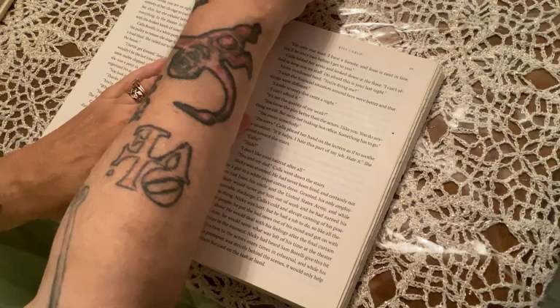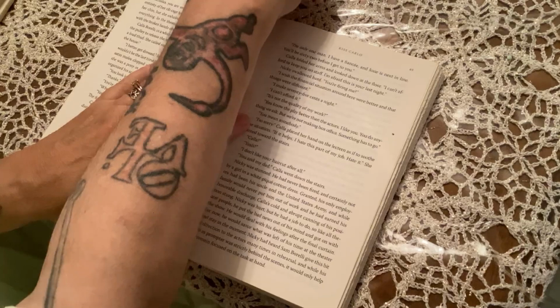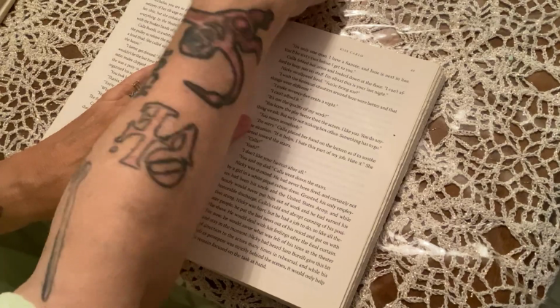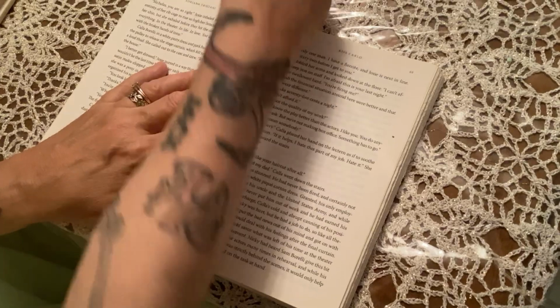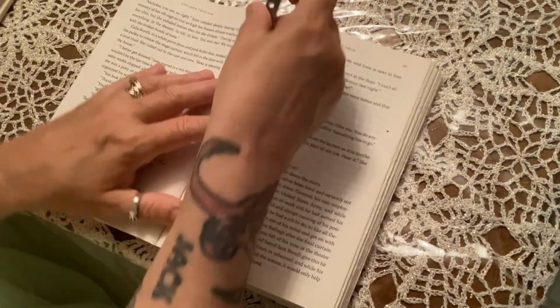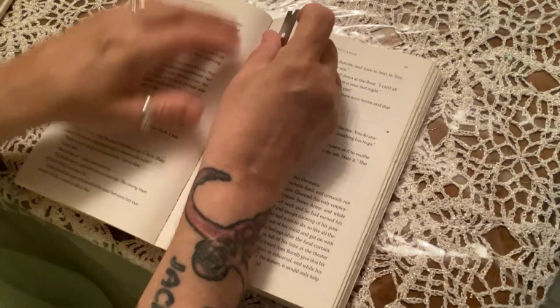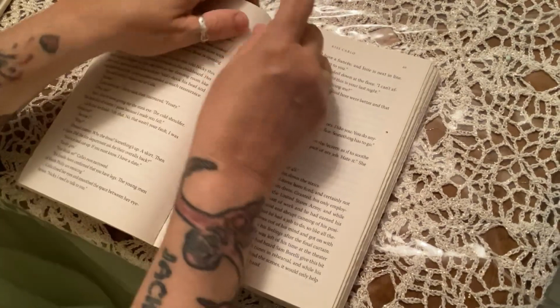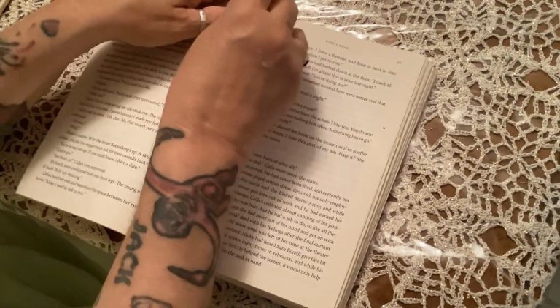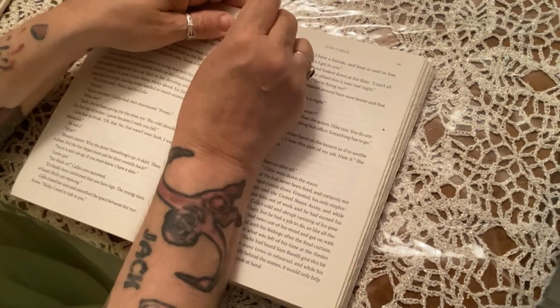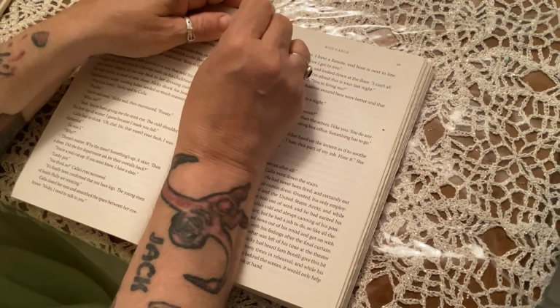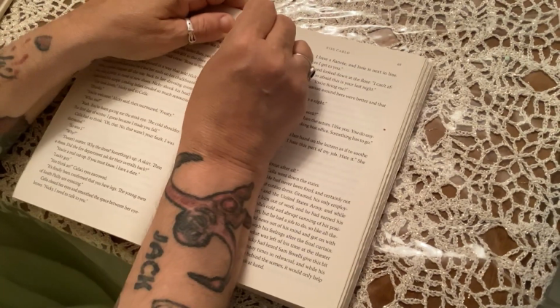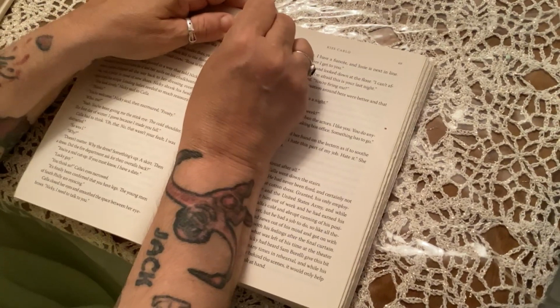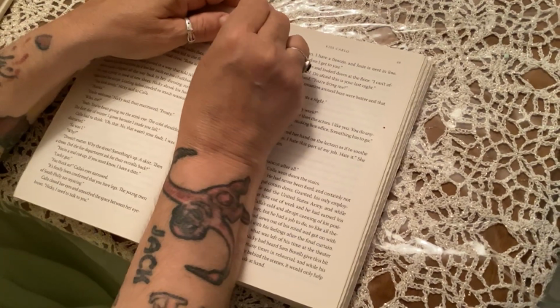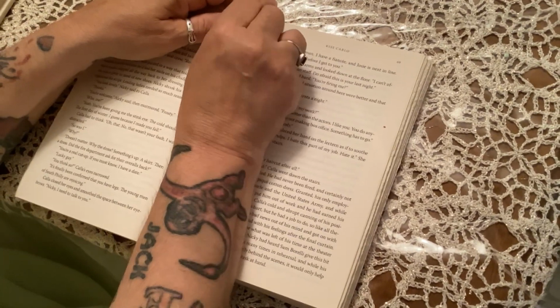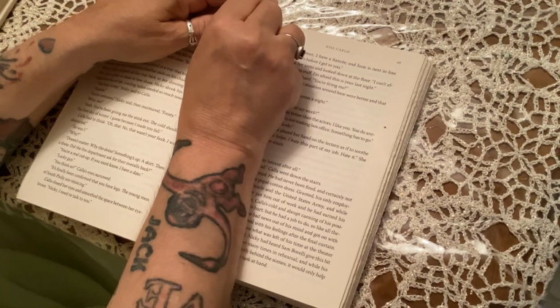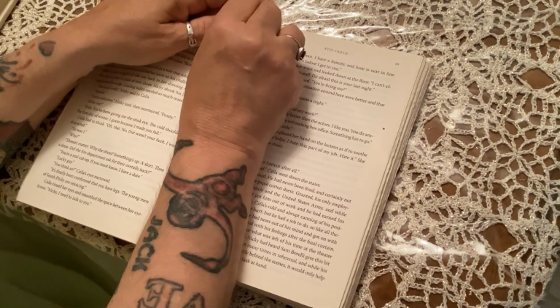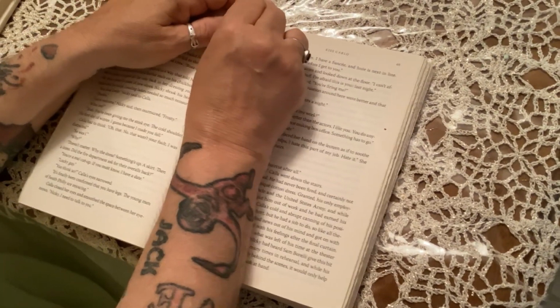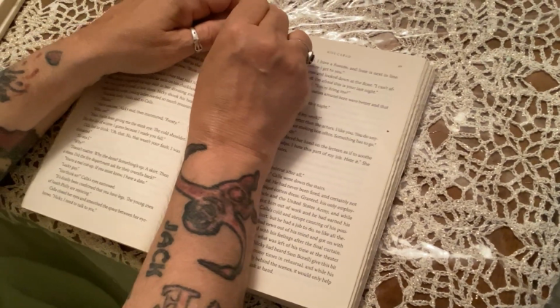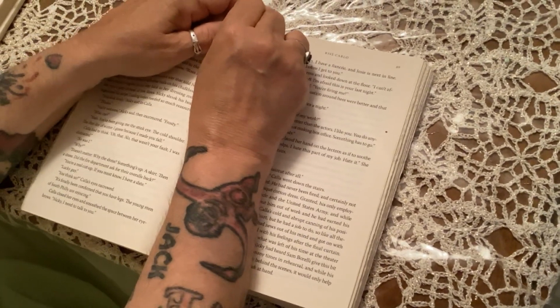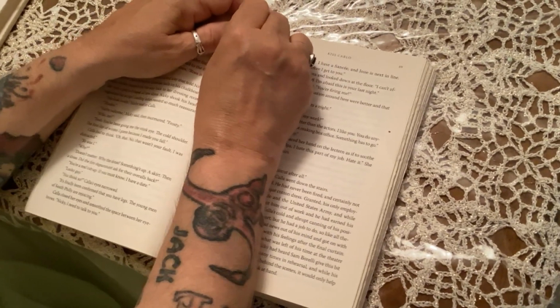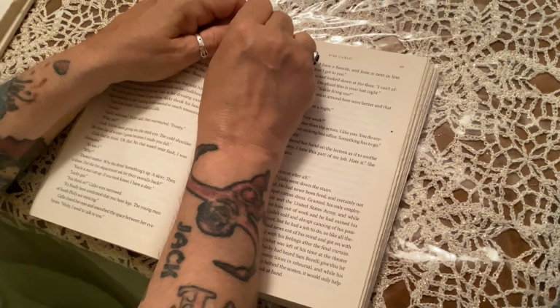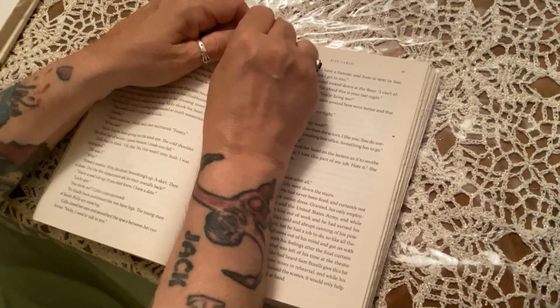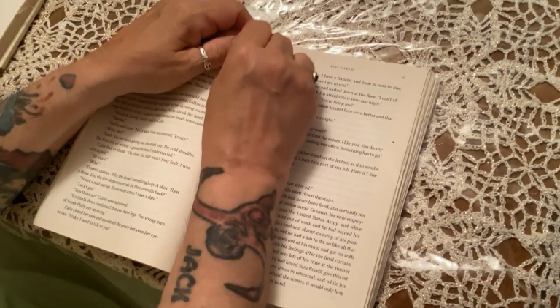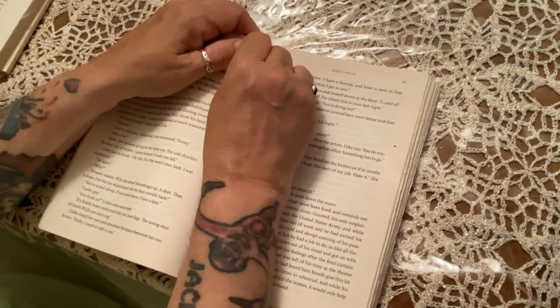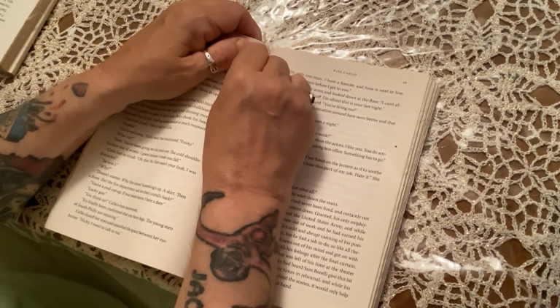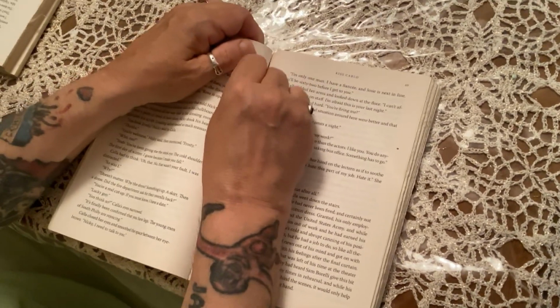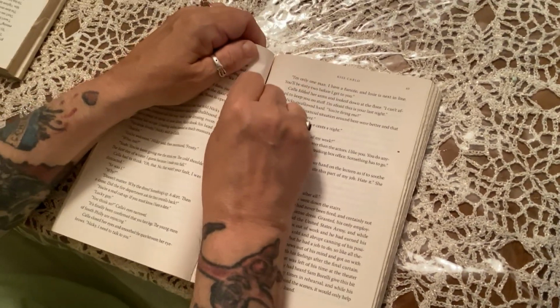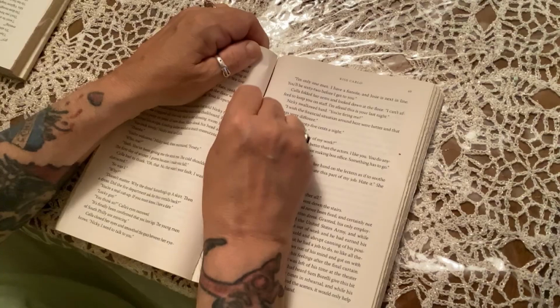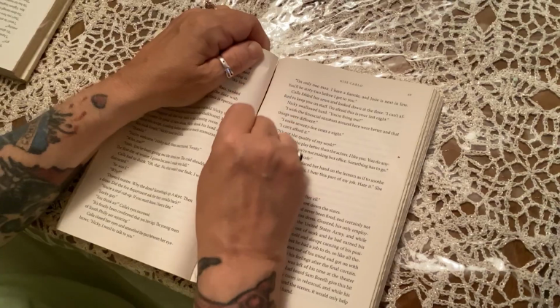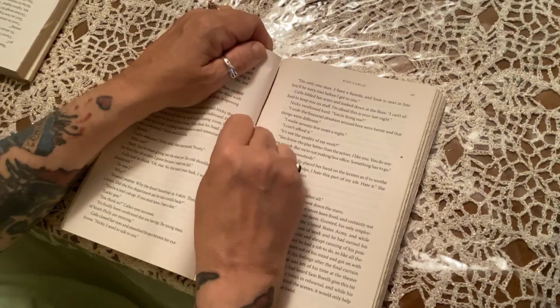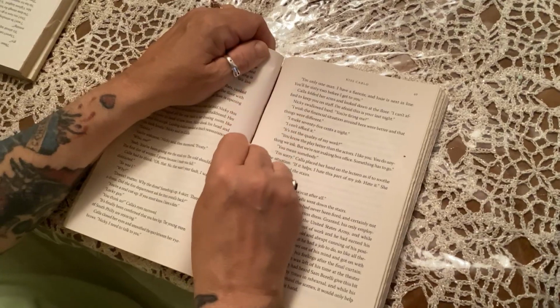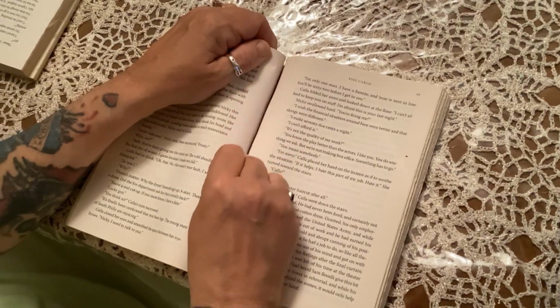Today I'm going to show you how to make the easiest, absolutely easiest, miniature books ever.